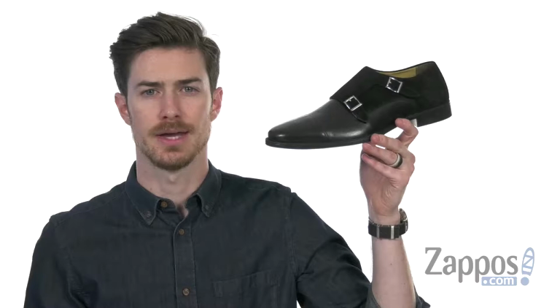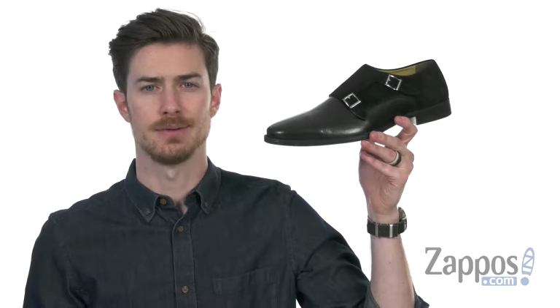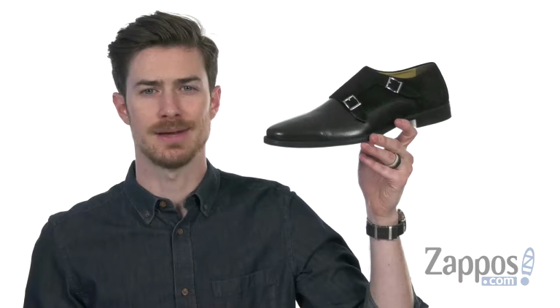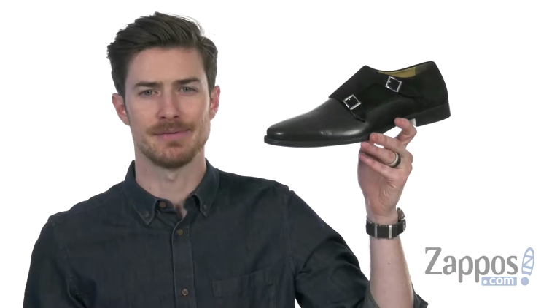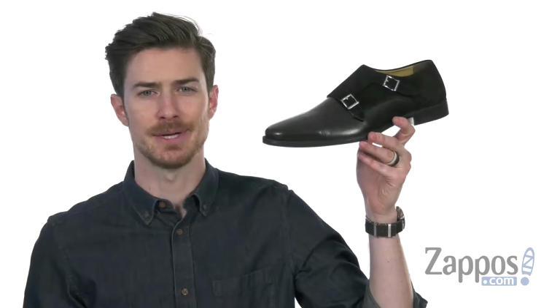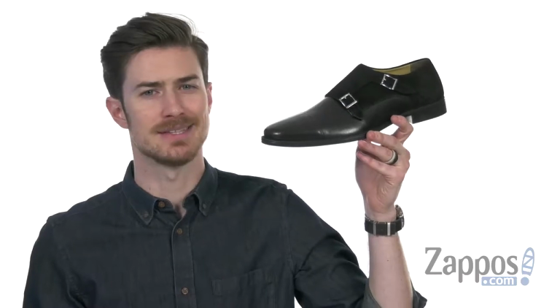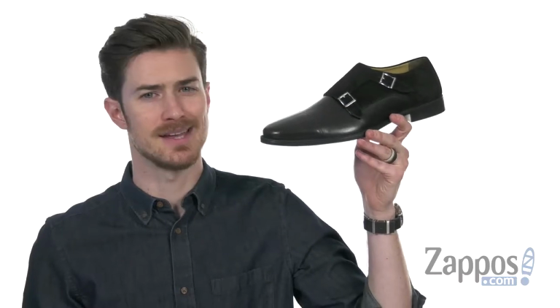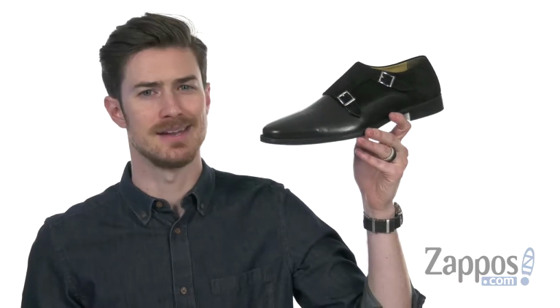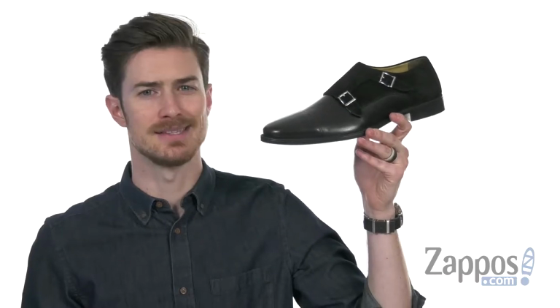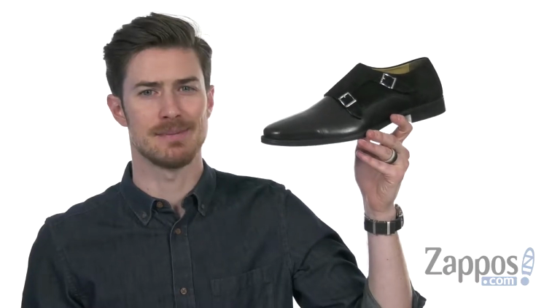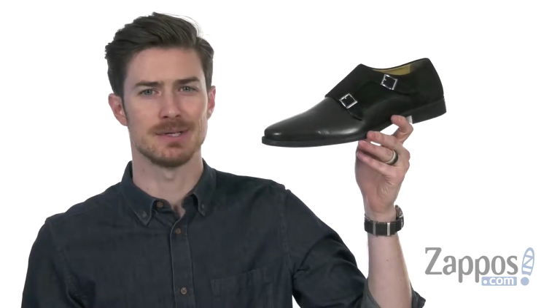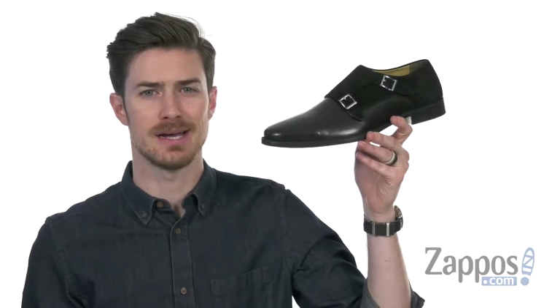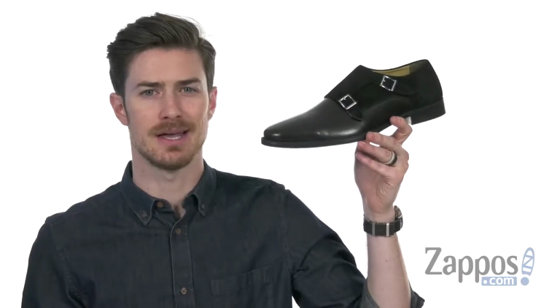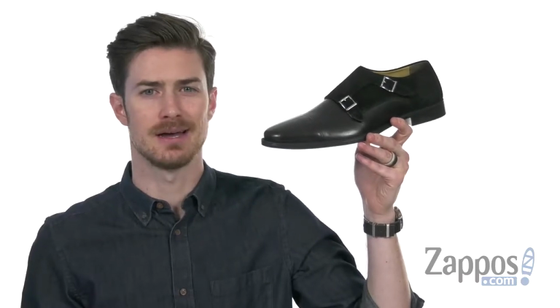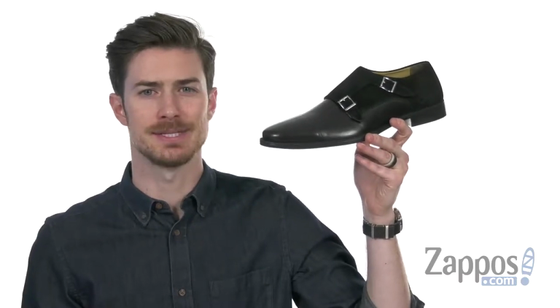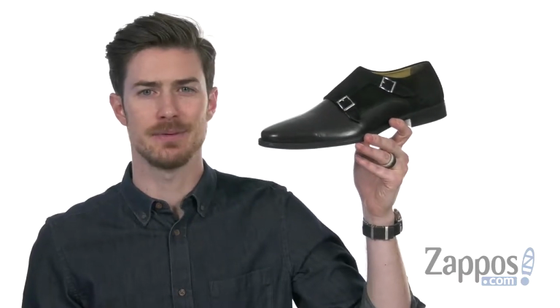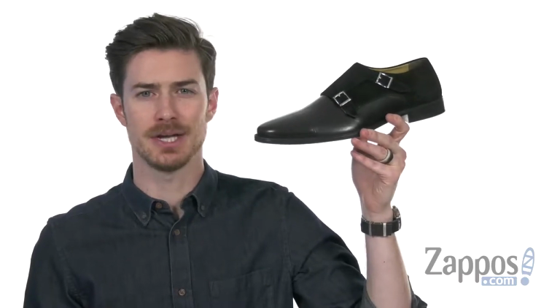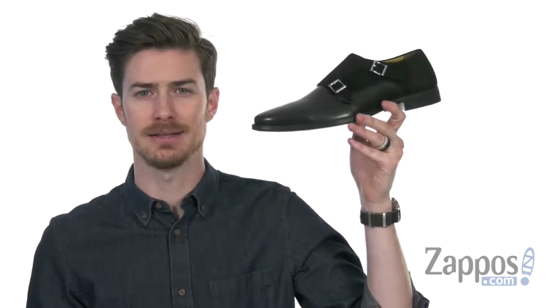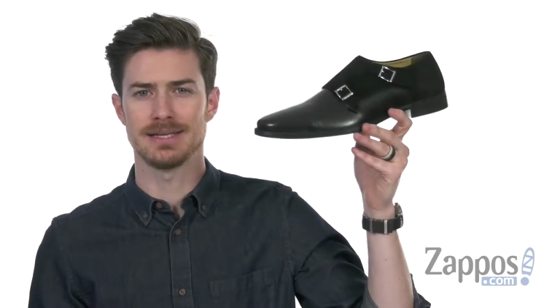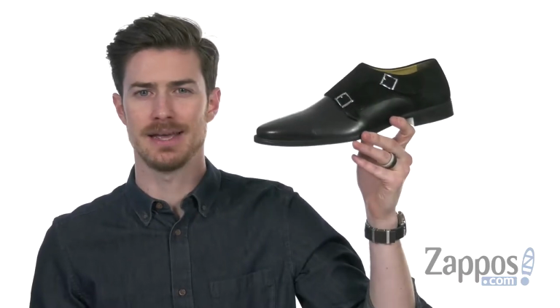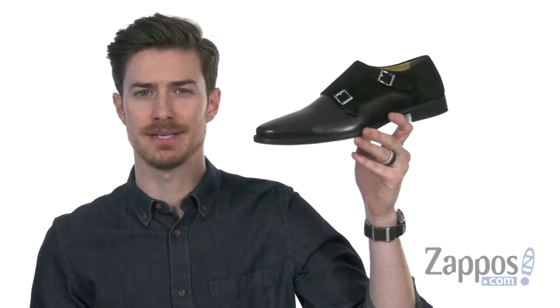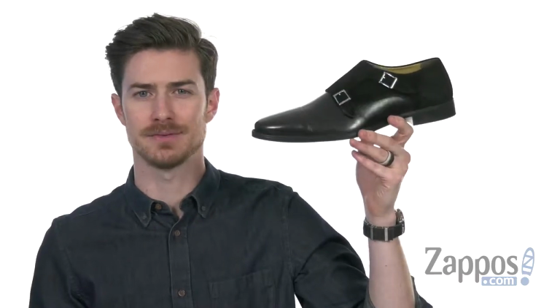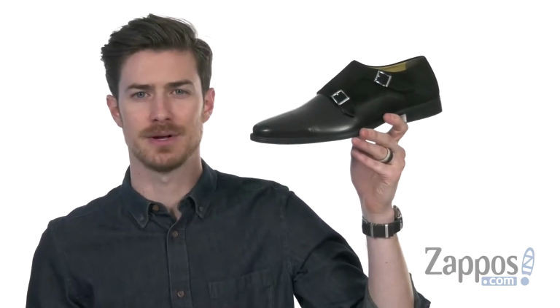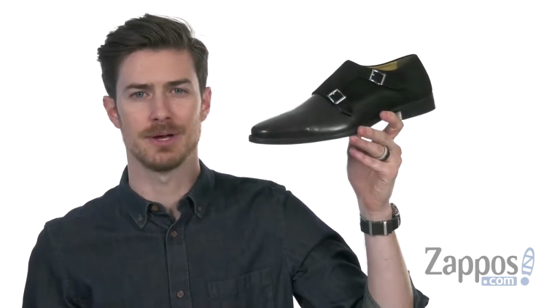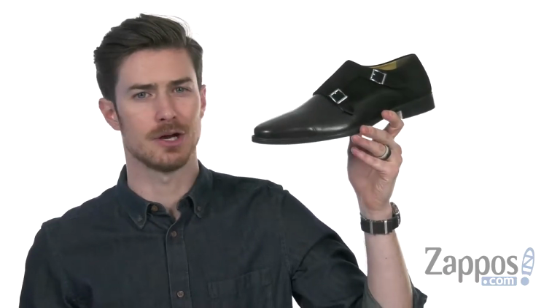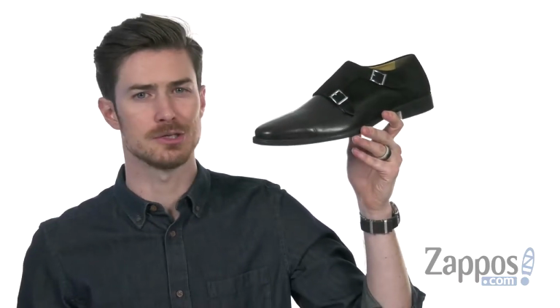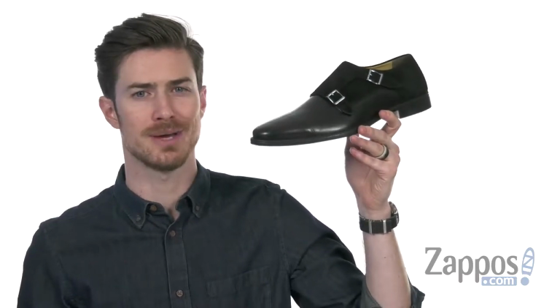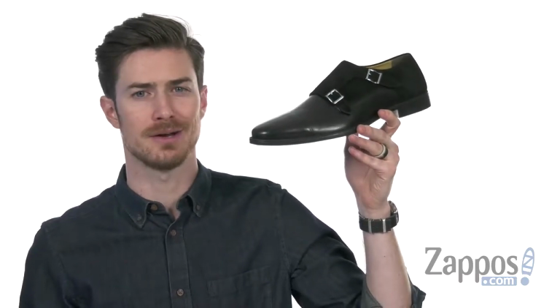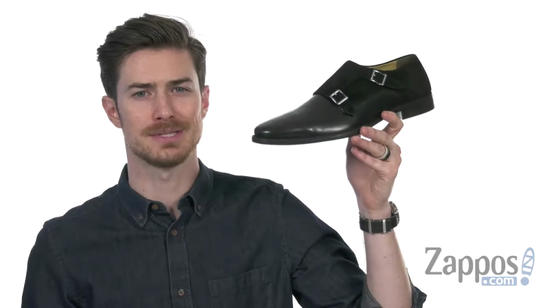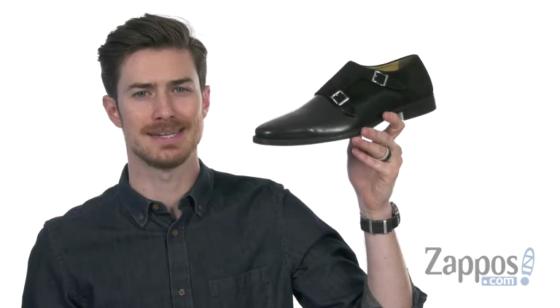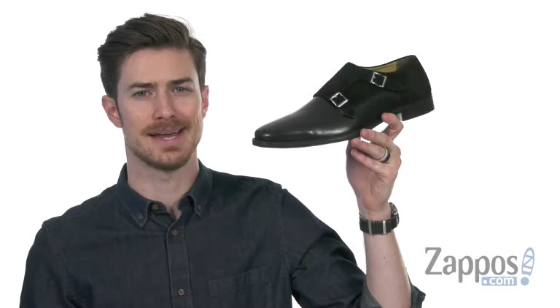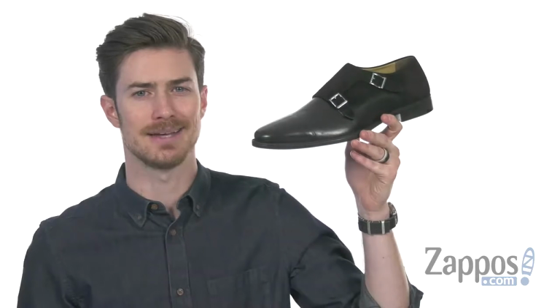Hey, what's up everybody? It's Clayton here at Zappos.com, and today we're checking out the Davis from Carlos by Carlos Santana.